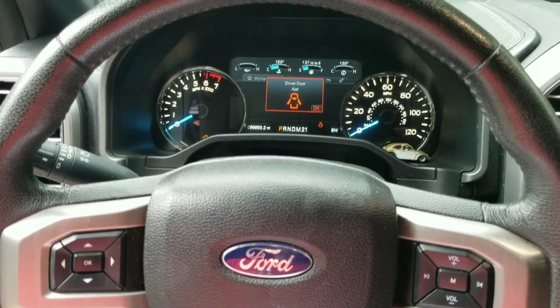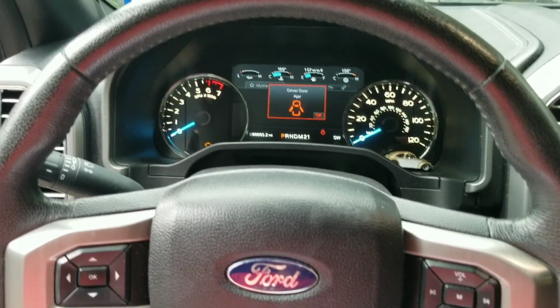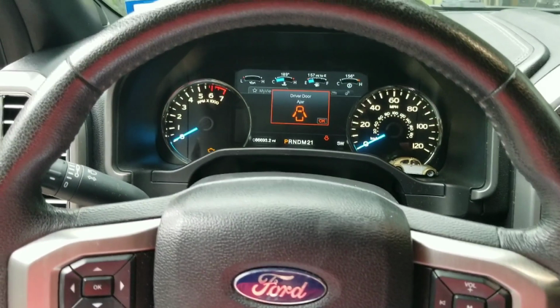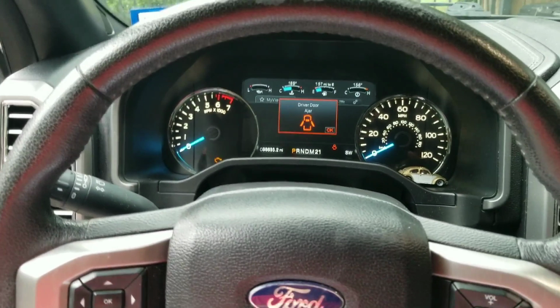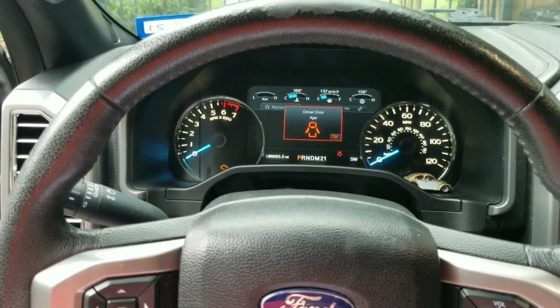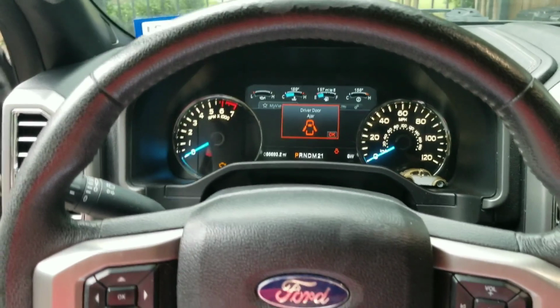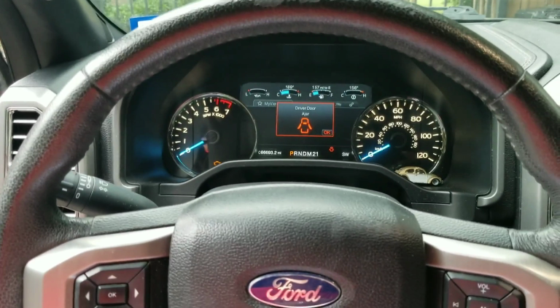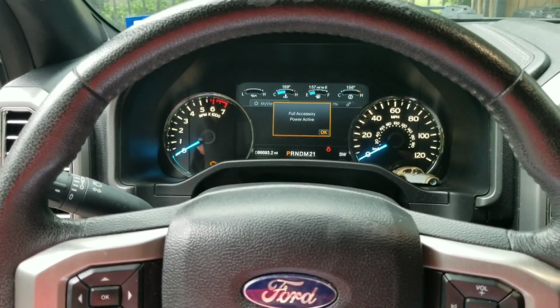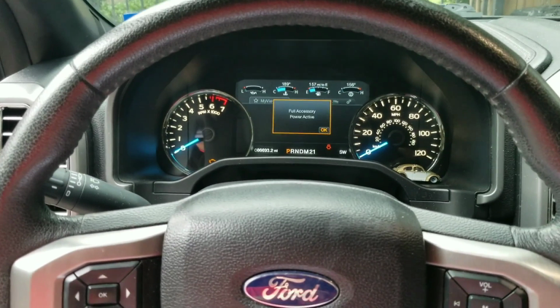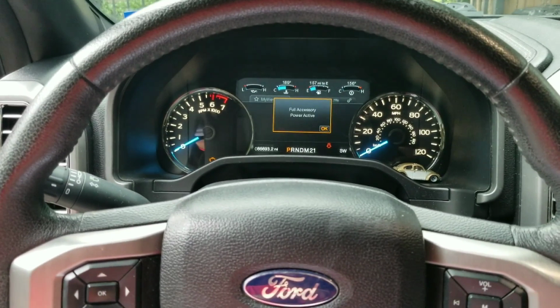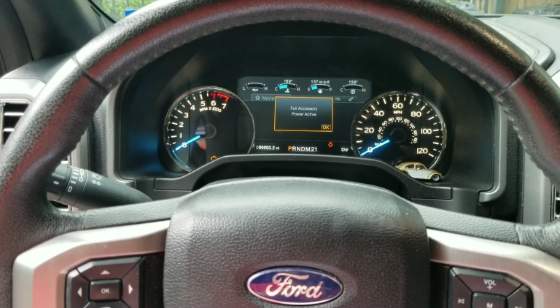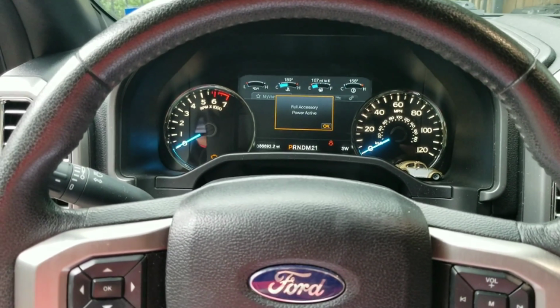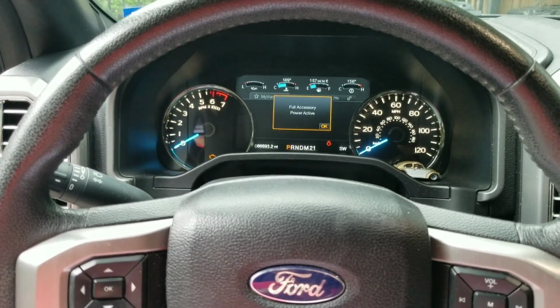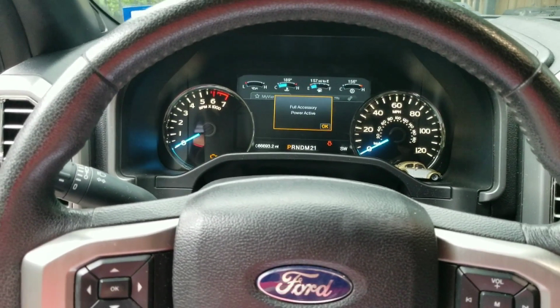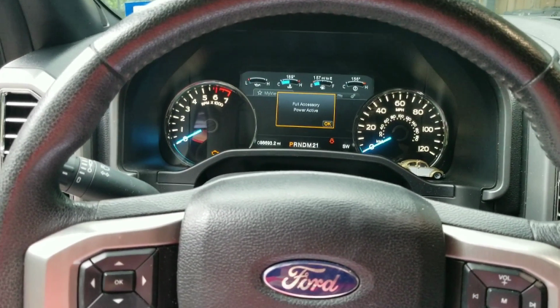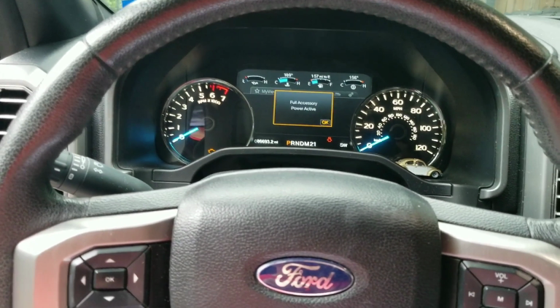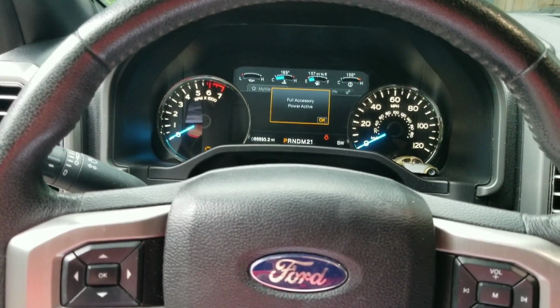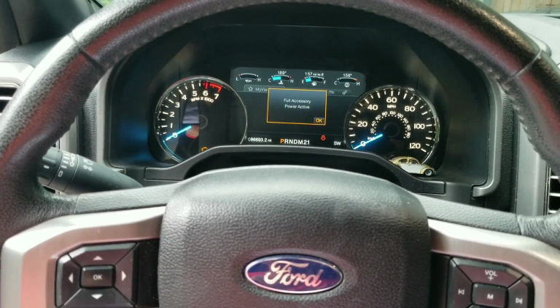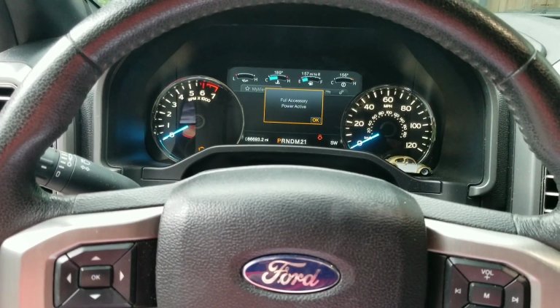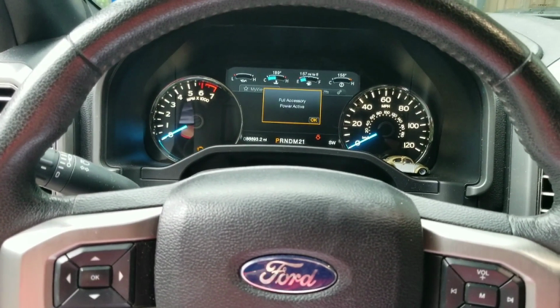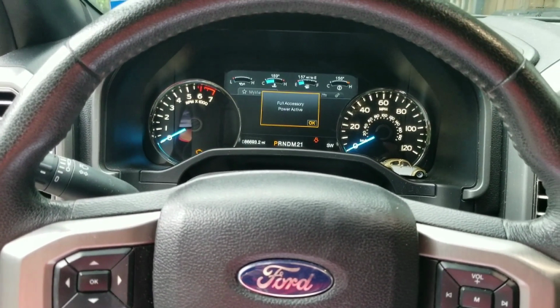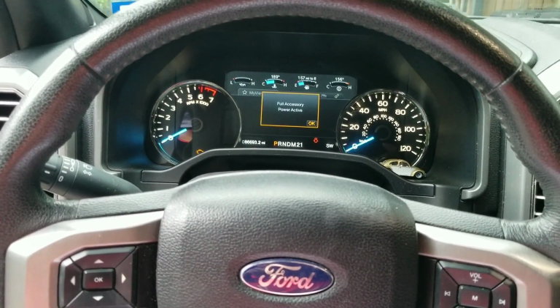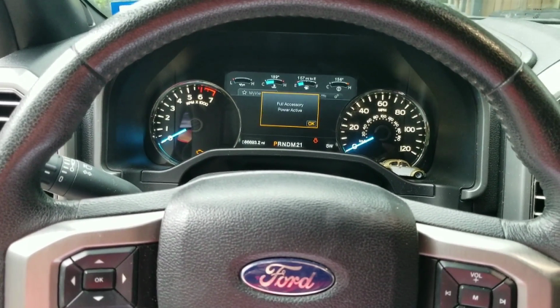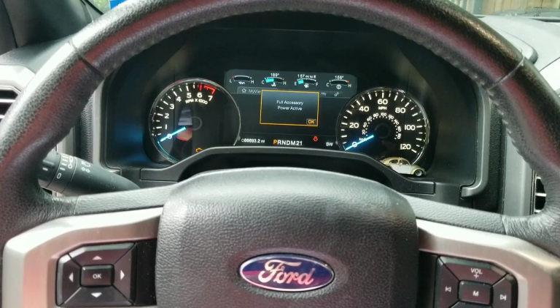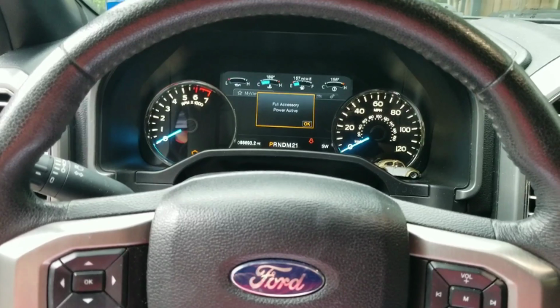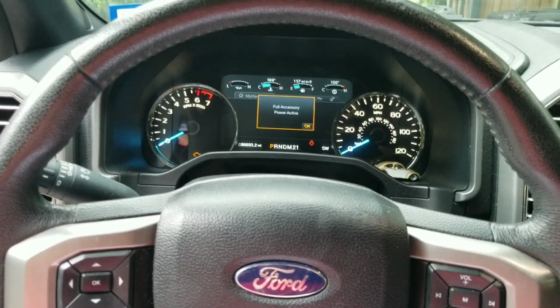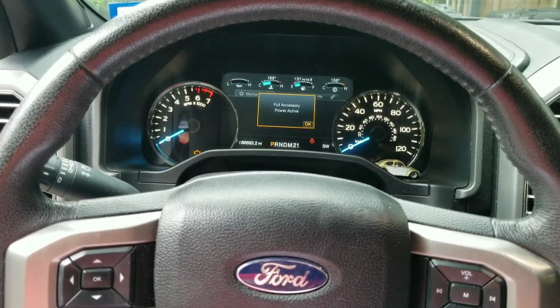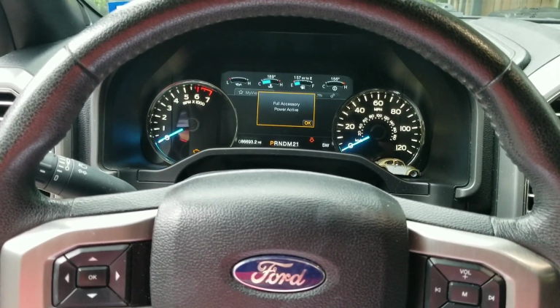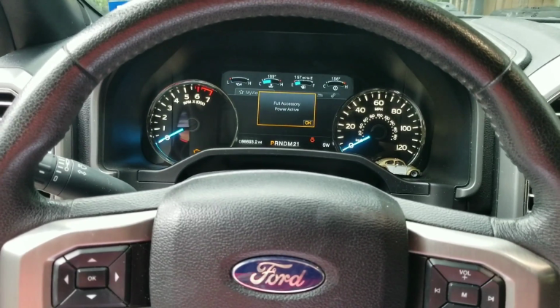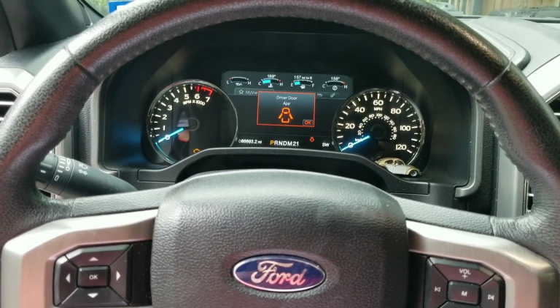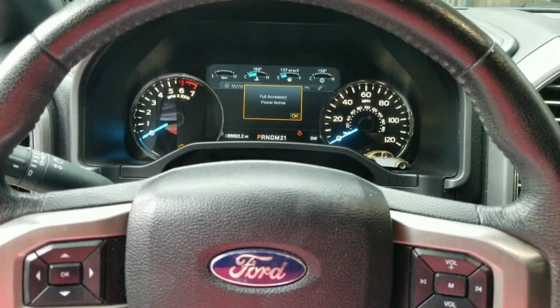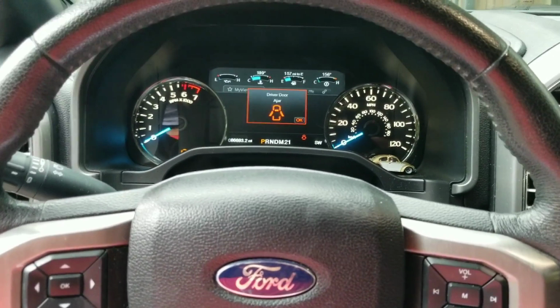You've also got the seat belts — you can disable the passenger, driver, or both seatbelt reminders.